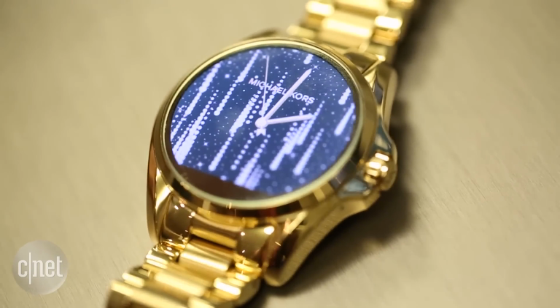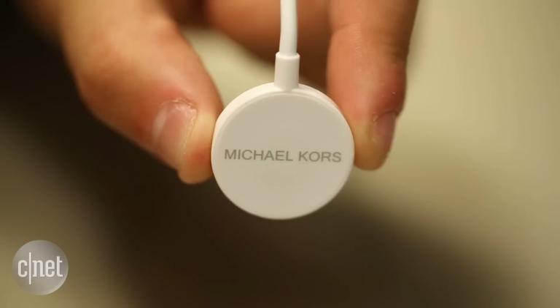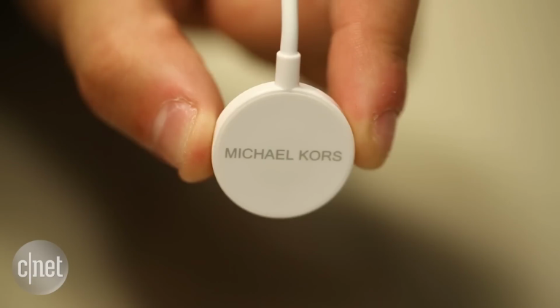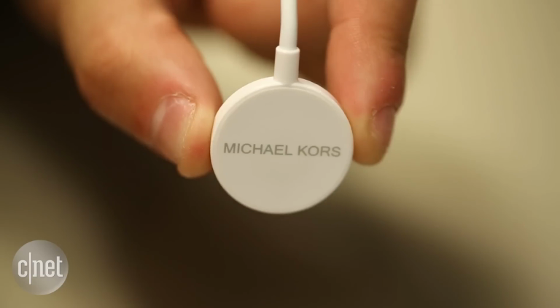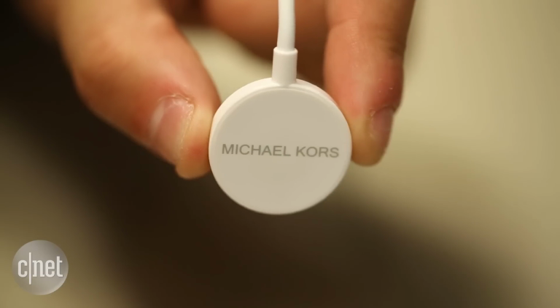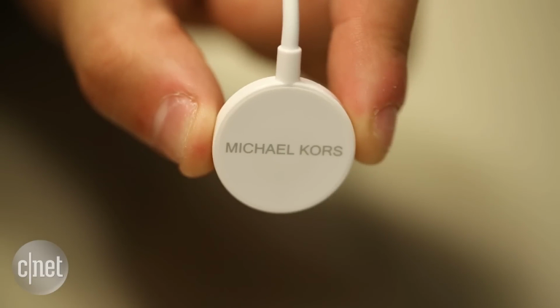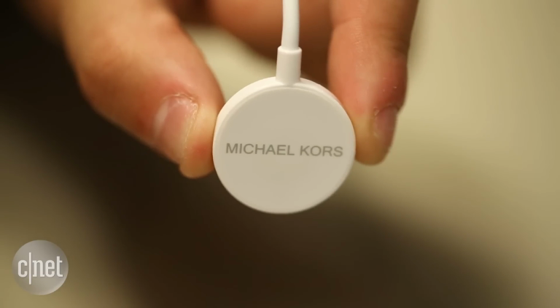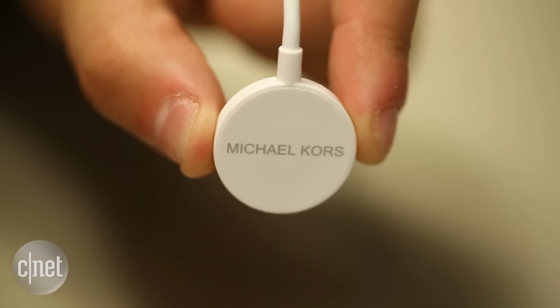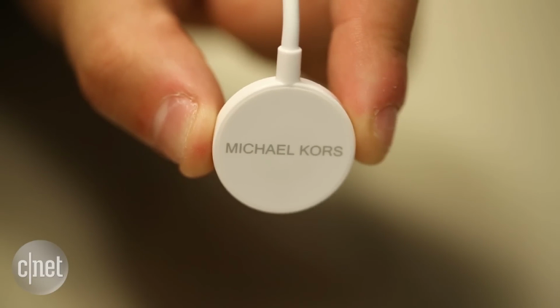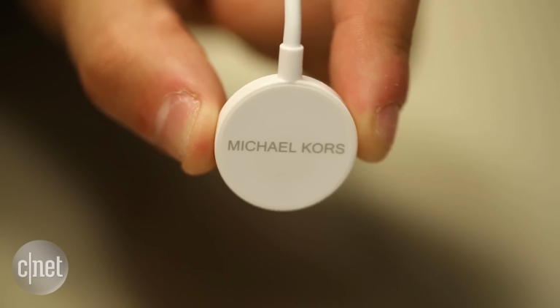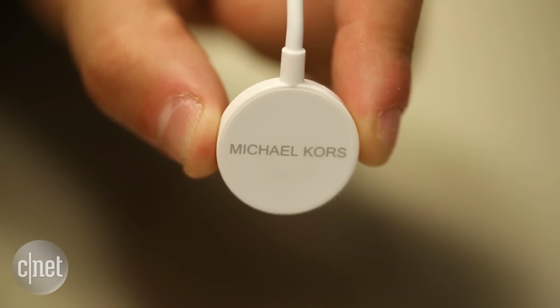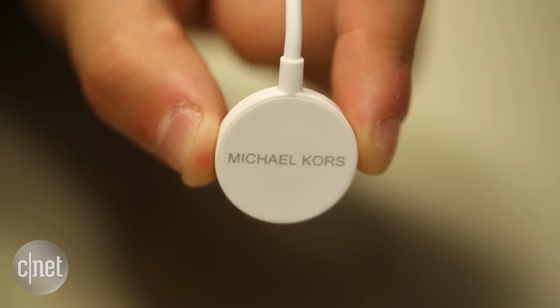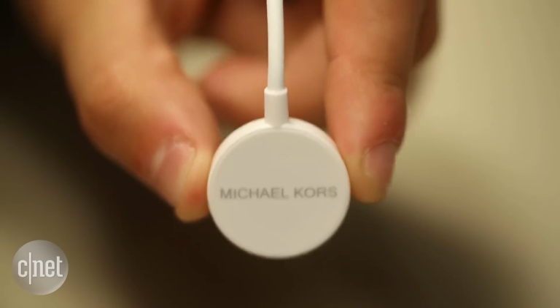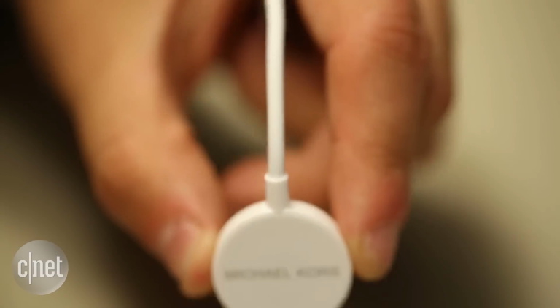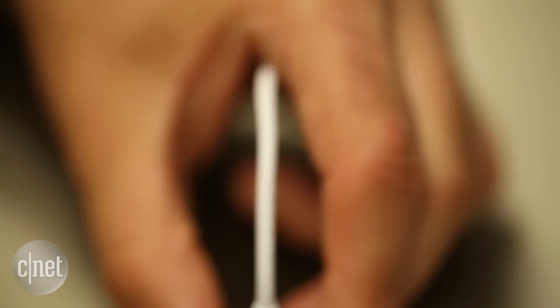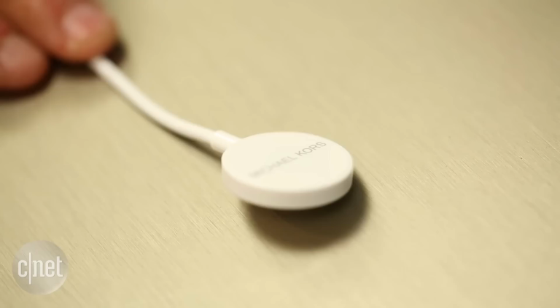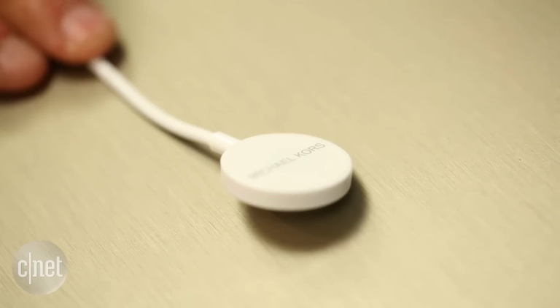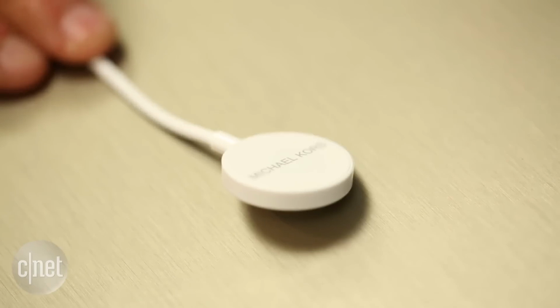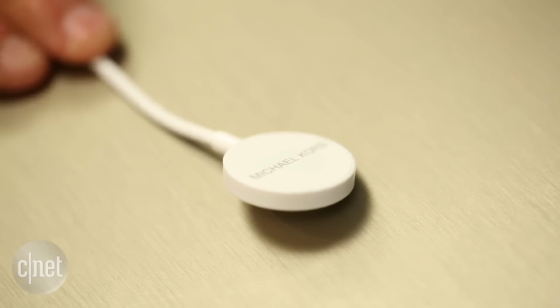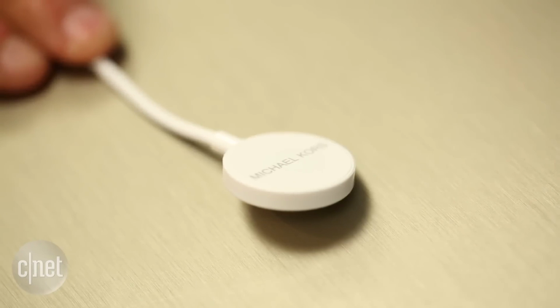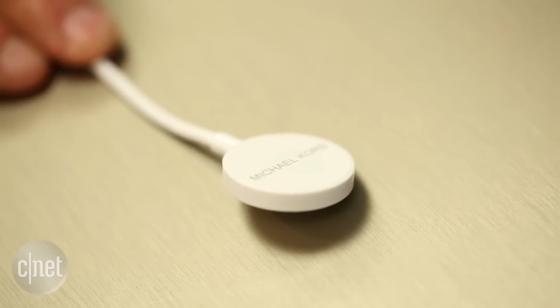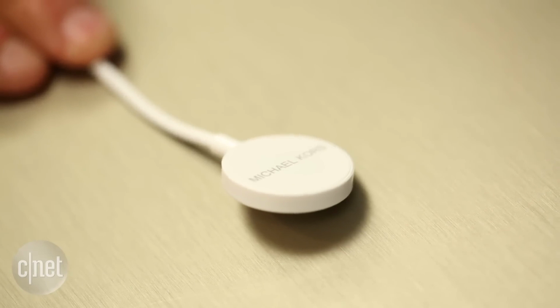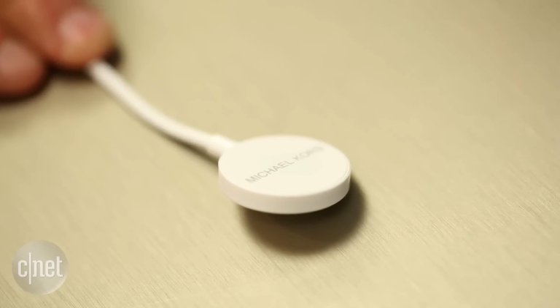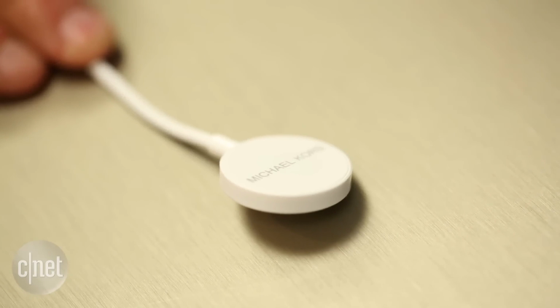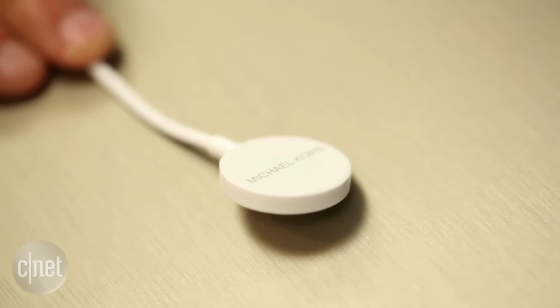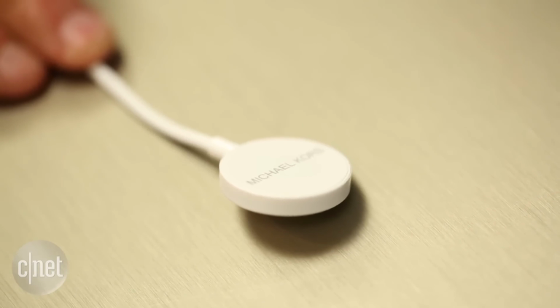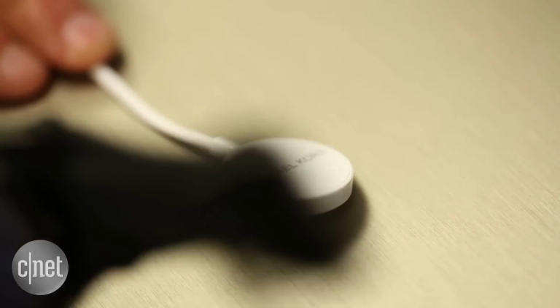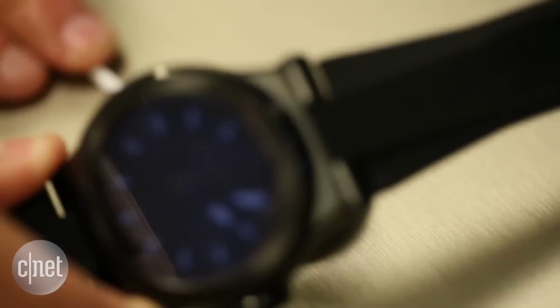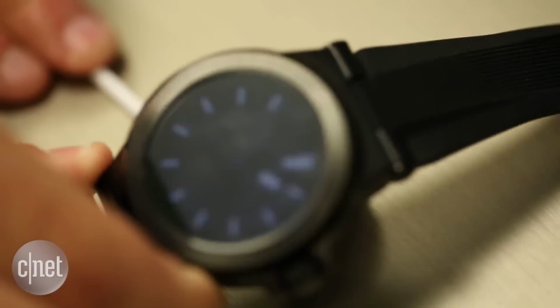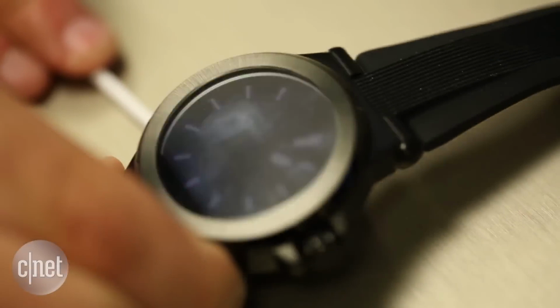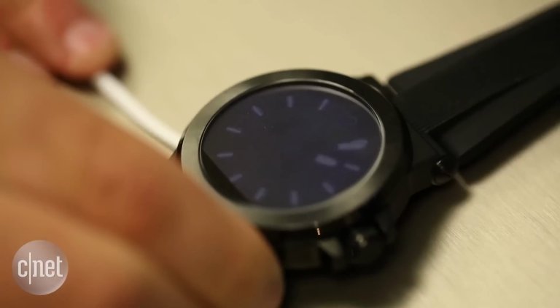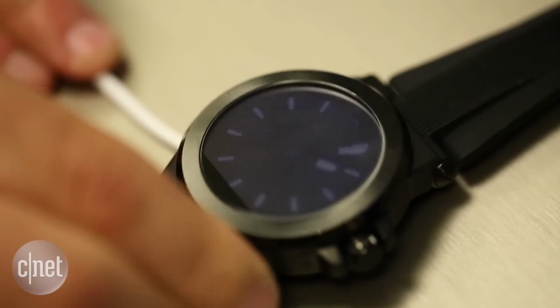The charger is actually really funny — it's a magnetic dock that looks nearly identical to the Apple Watch charger.